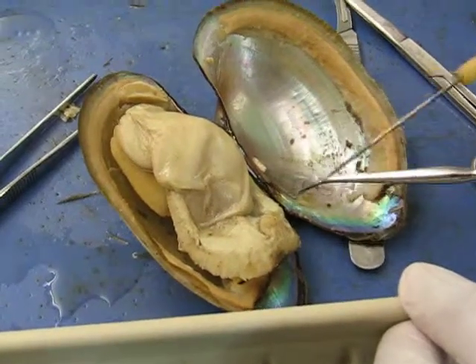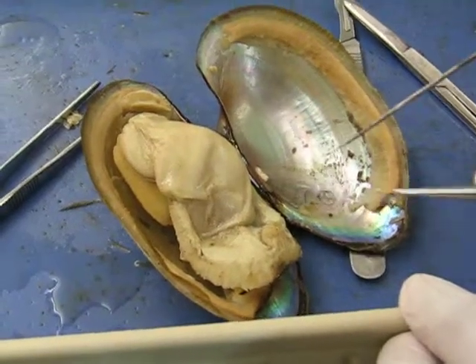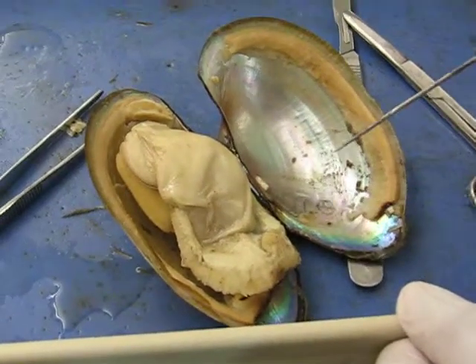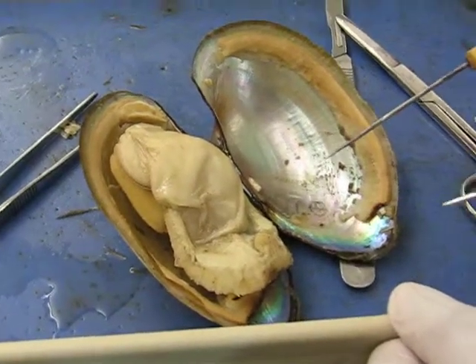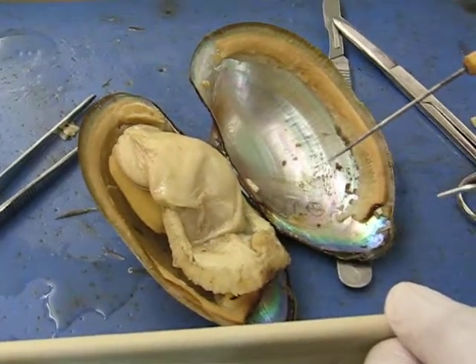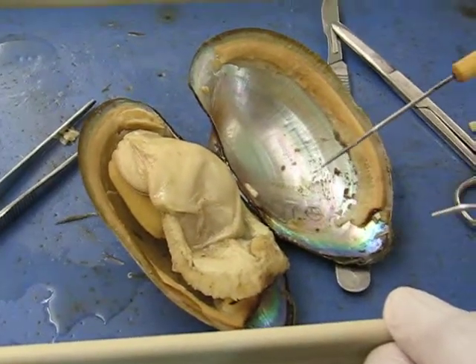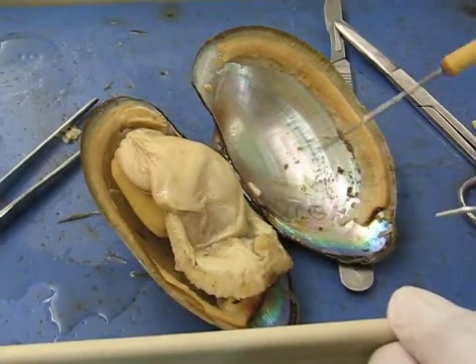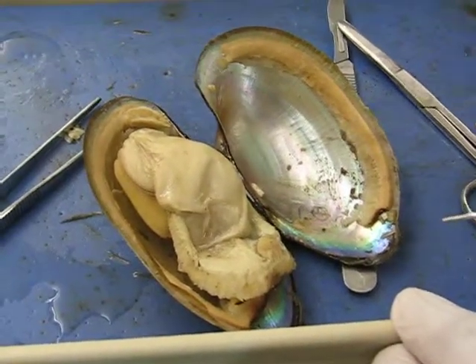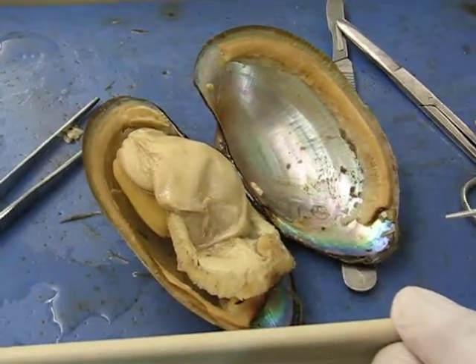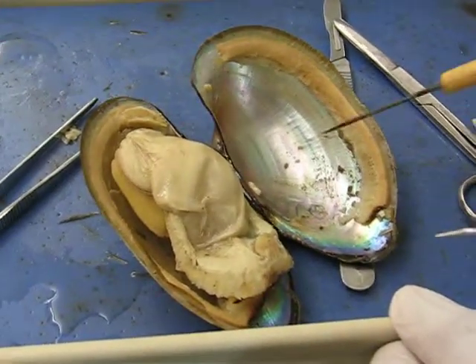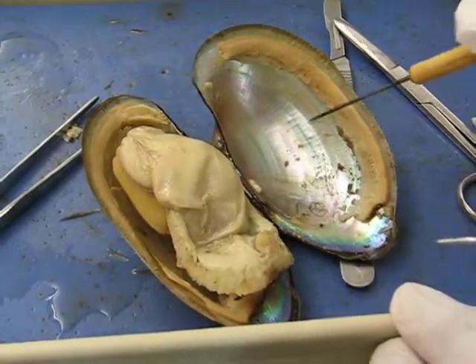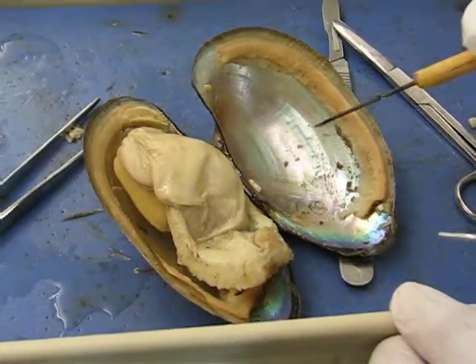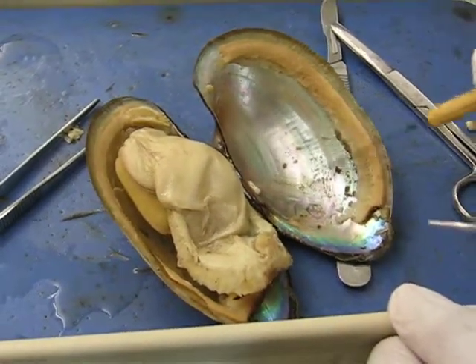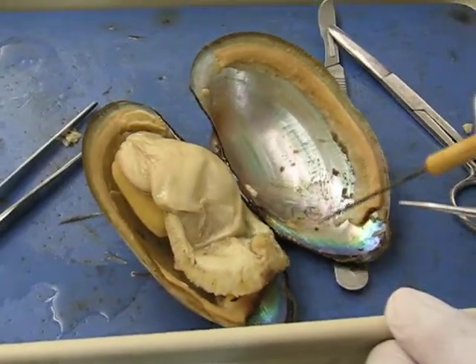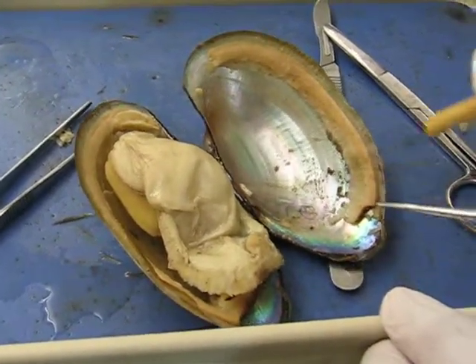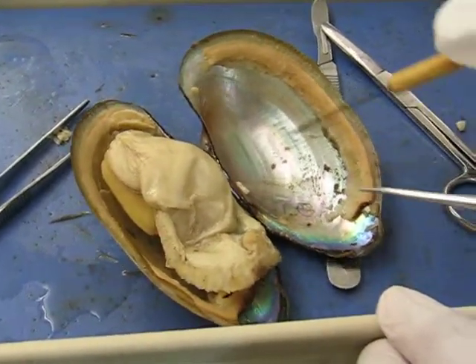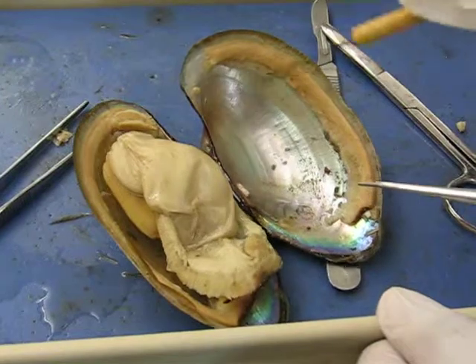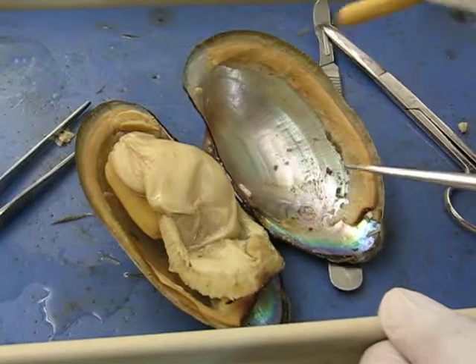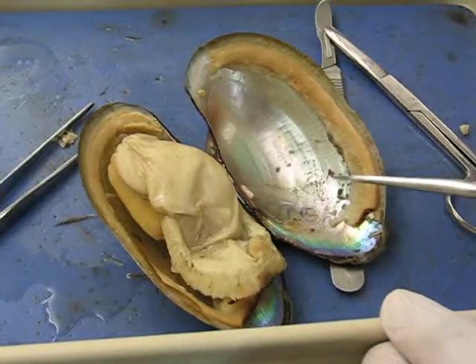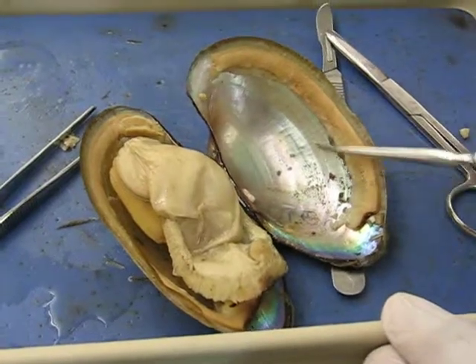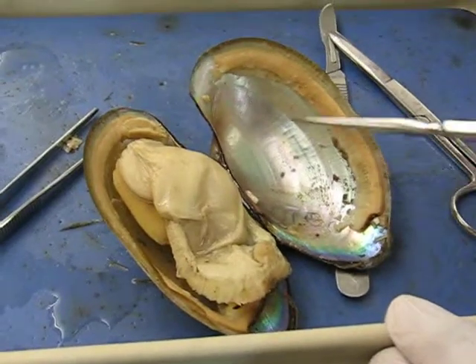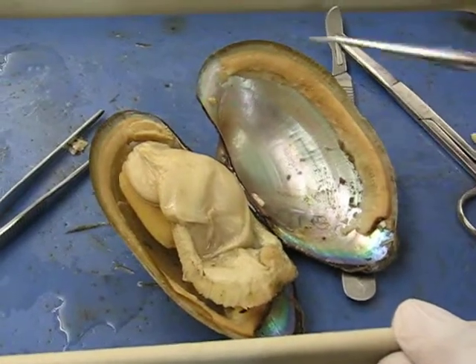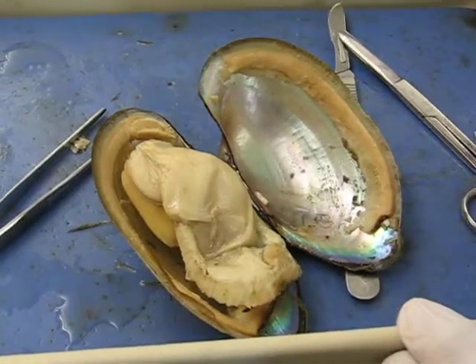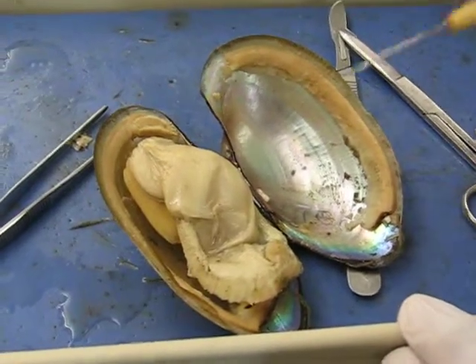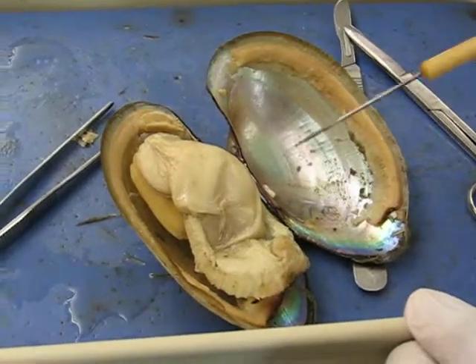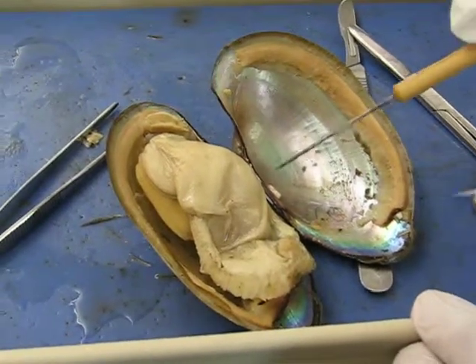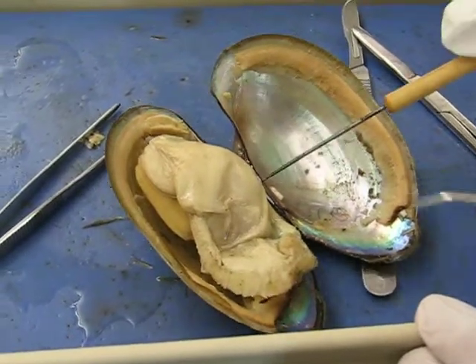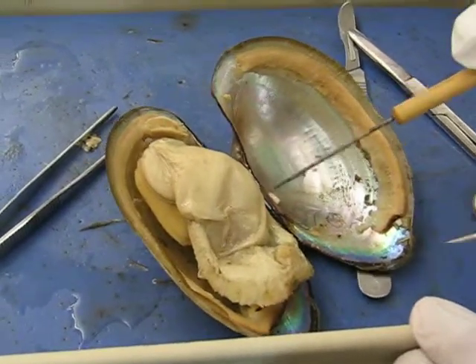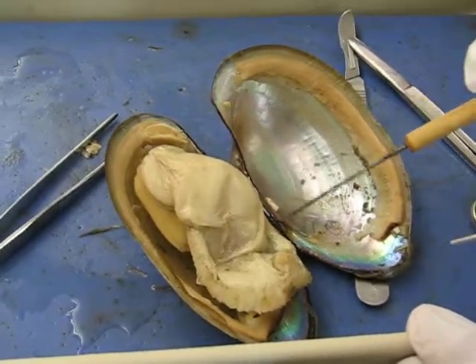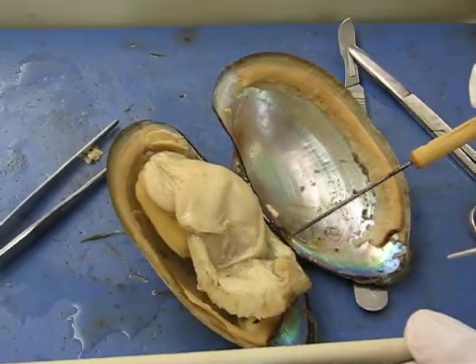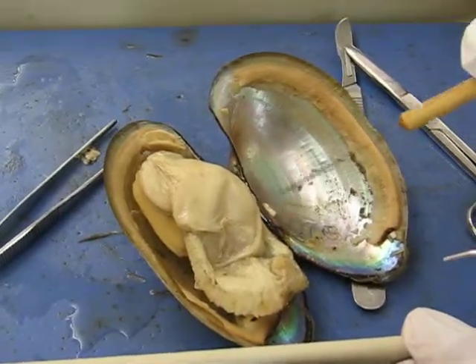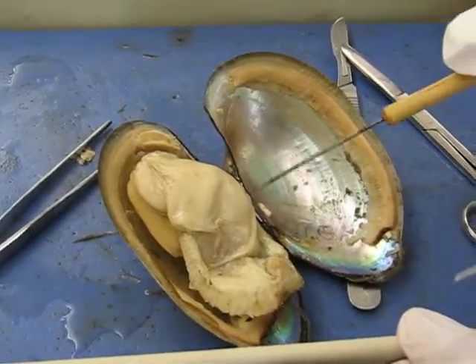The paleo line — it's right here, that line there. Very good. The hinge ligament — right here. Very good.